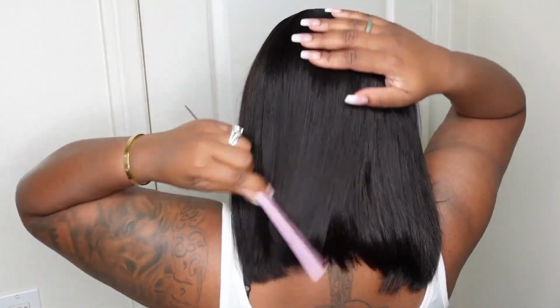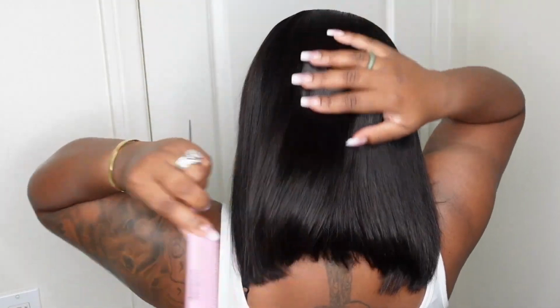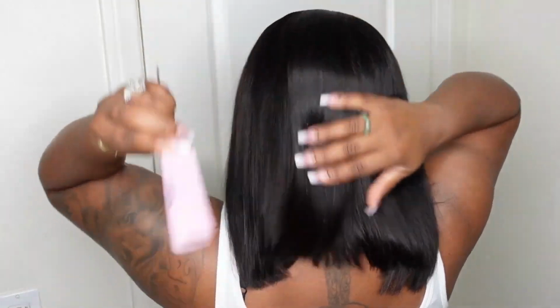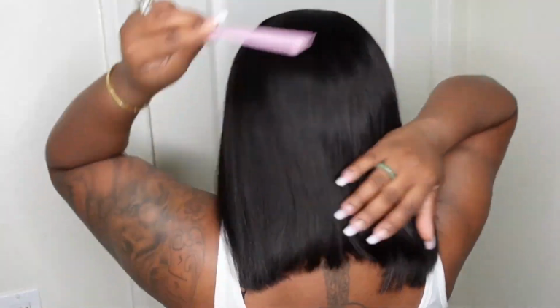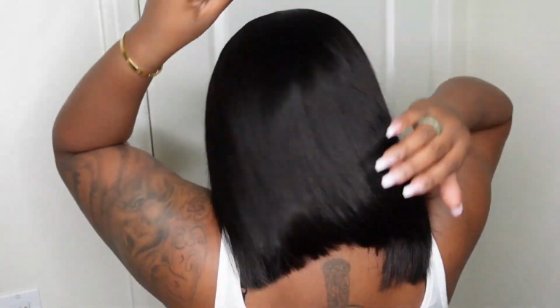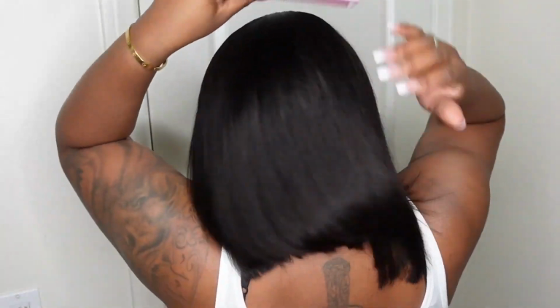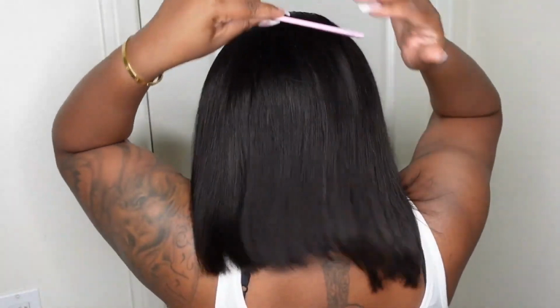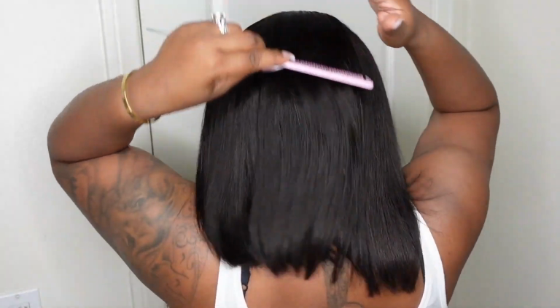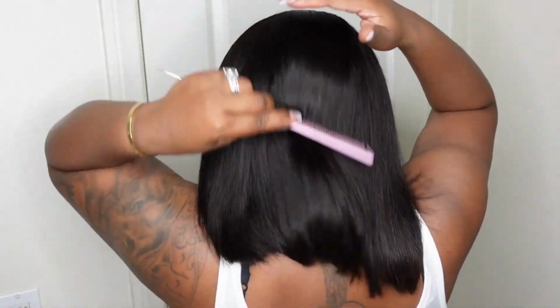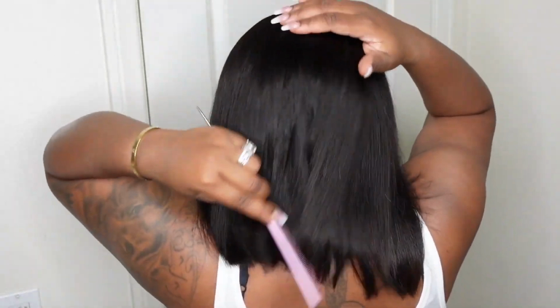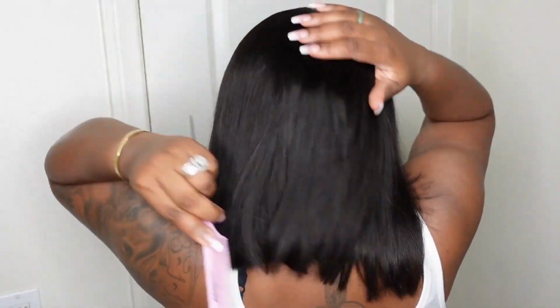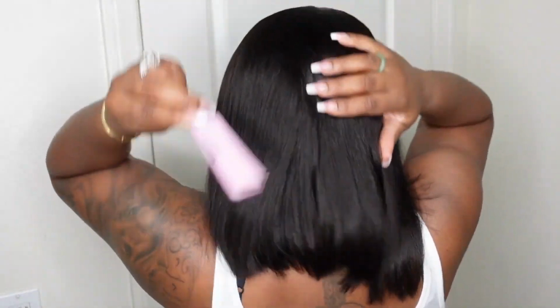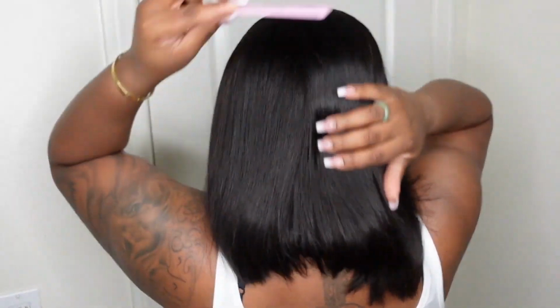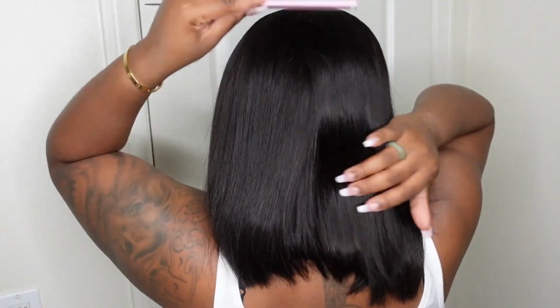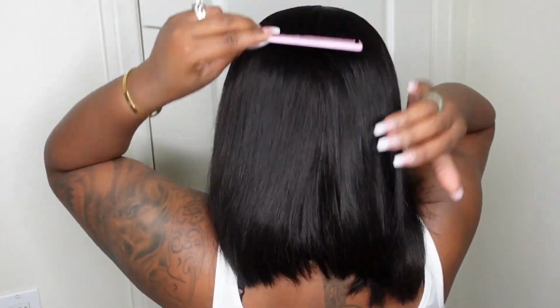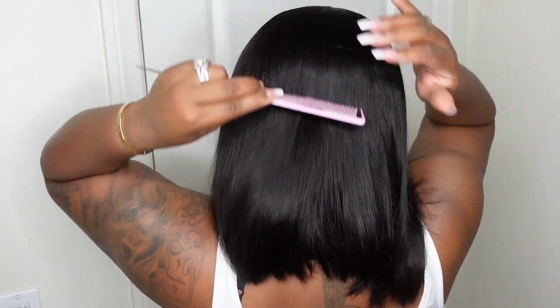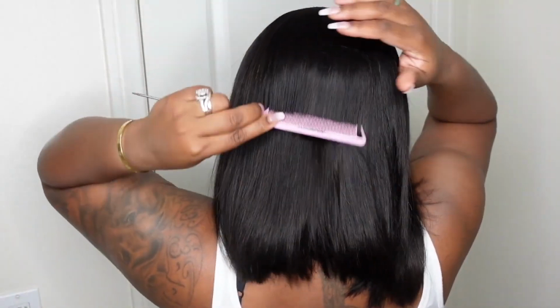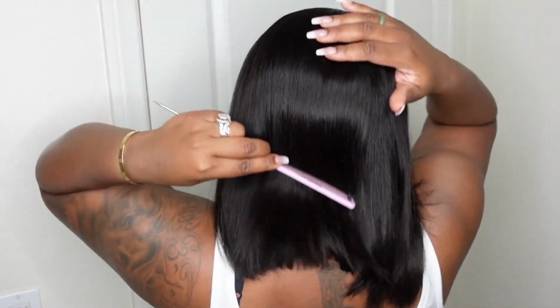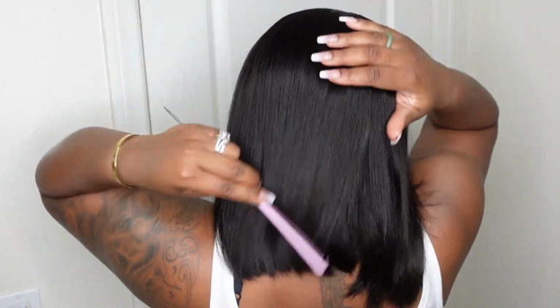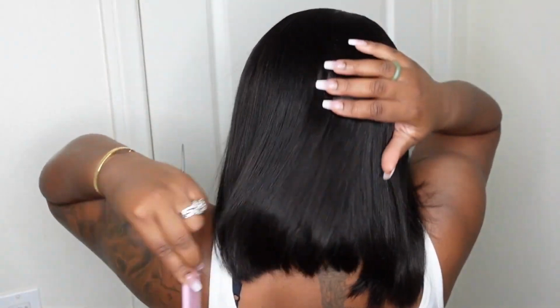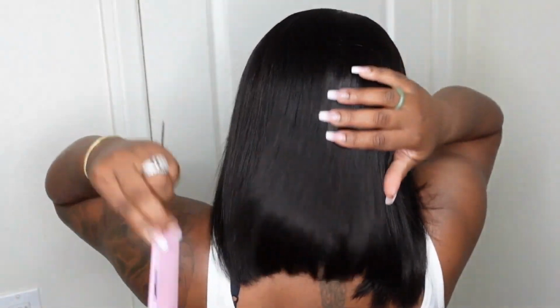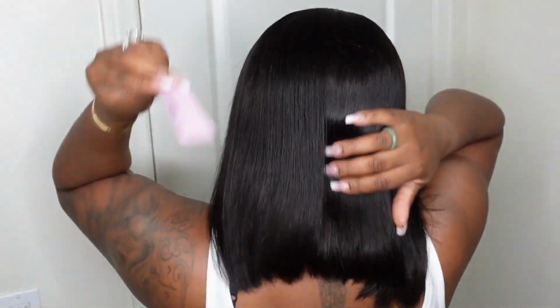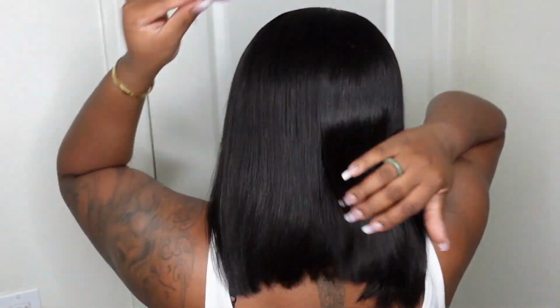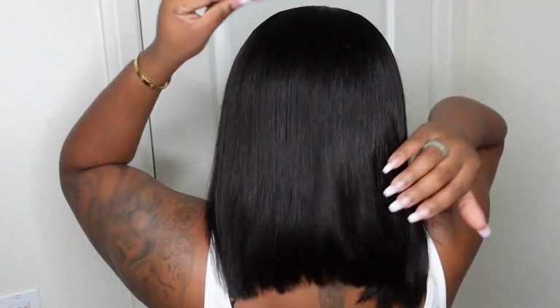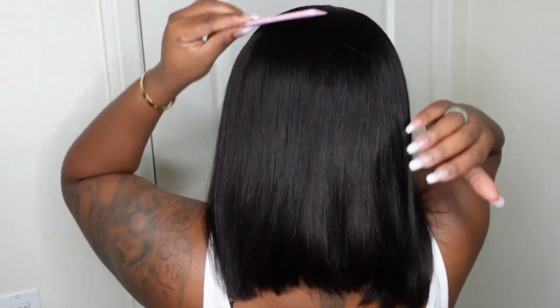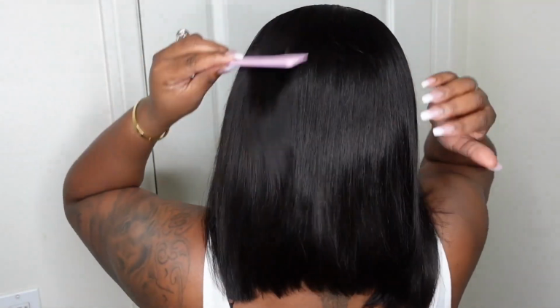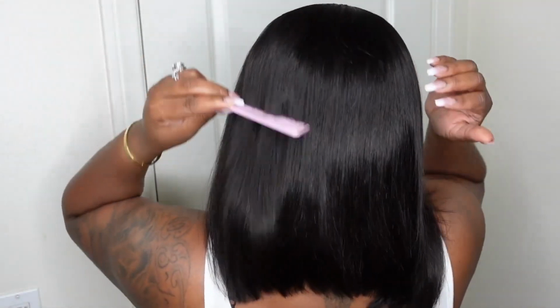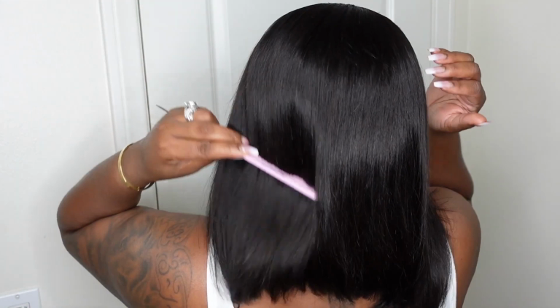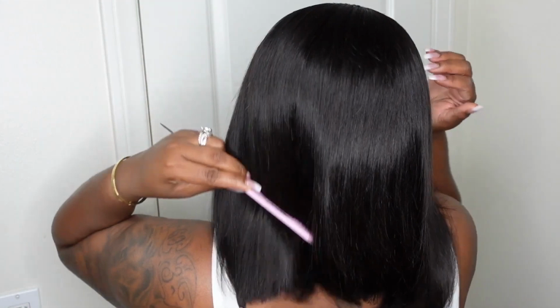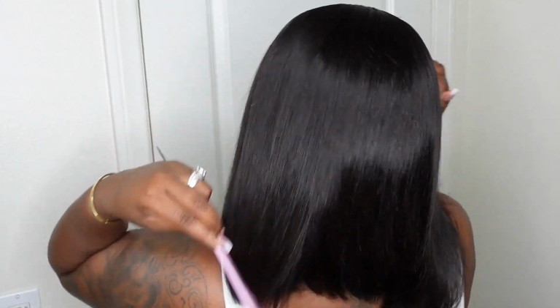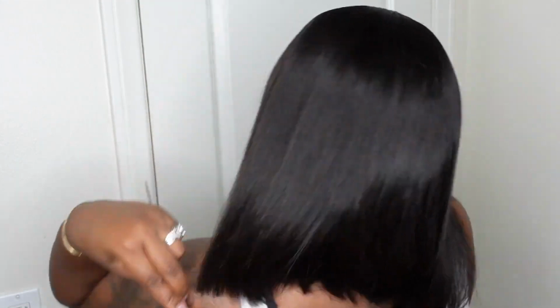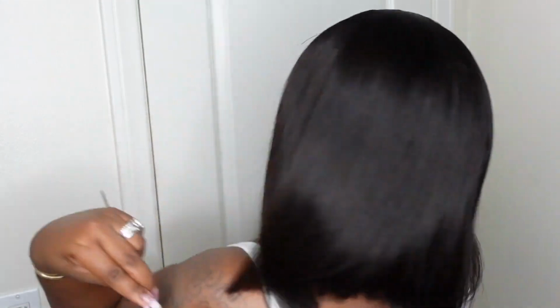Here's a look at the back of the wig. As you guys can see, we sleeked this one out and she is amazing.